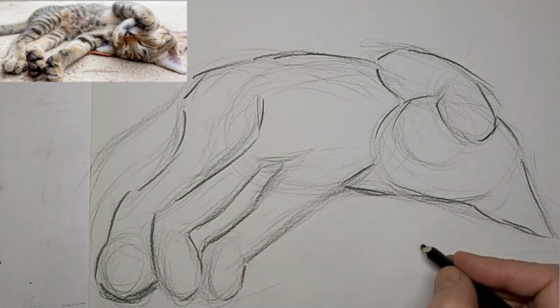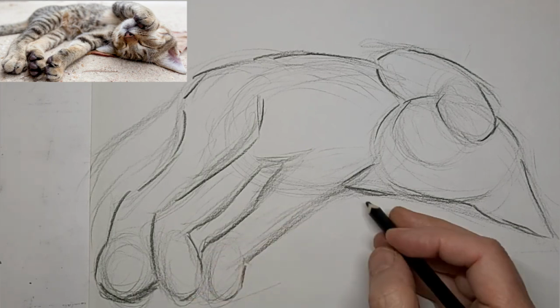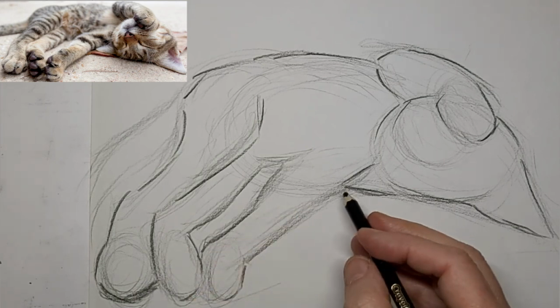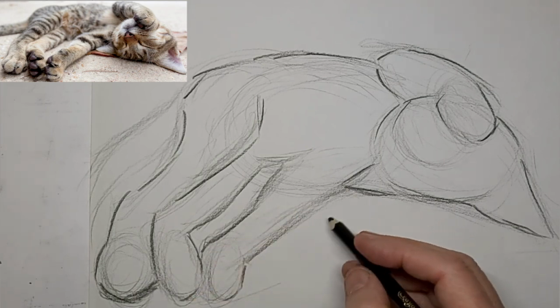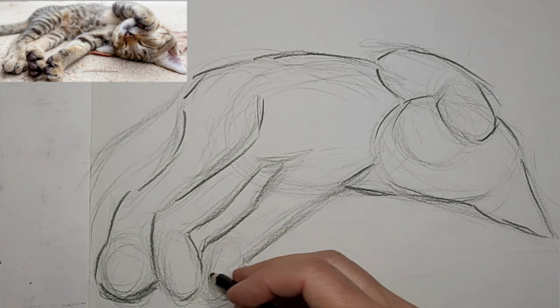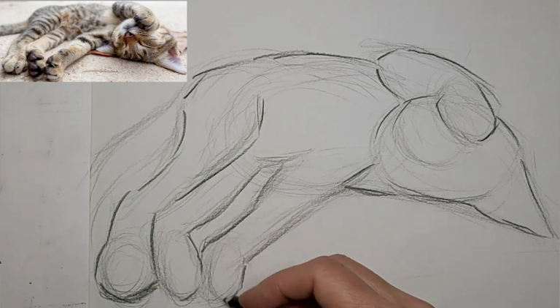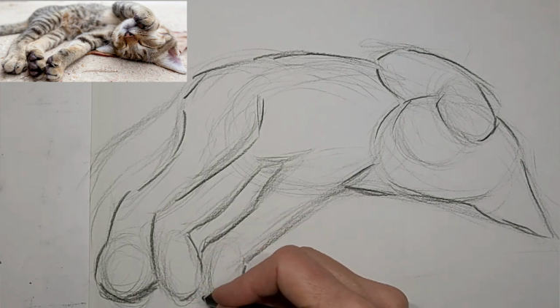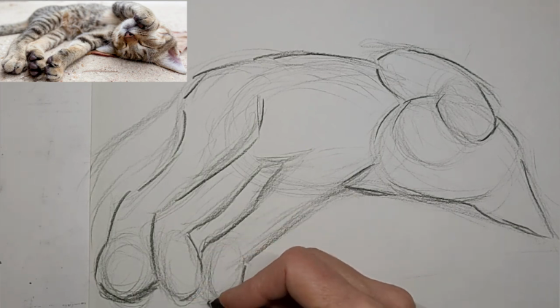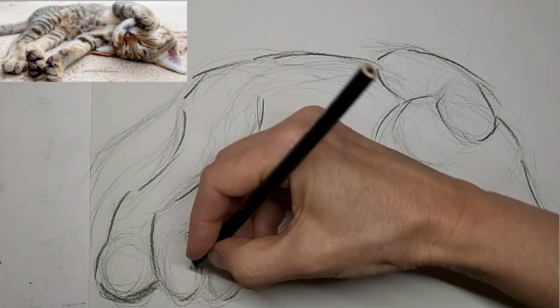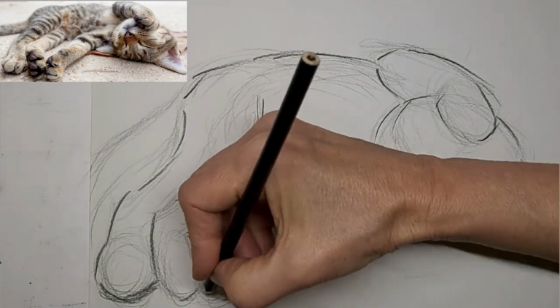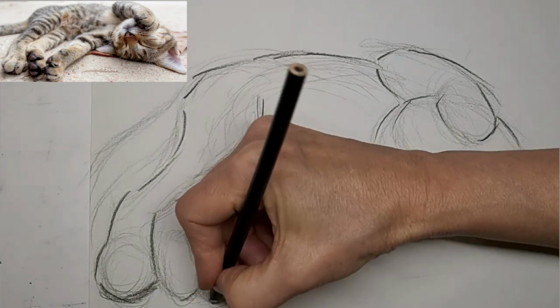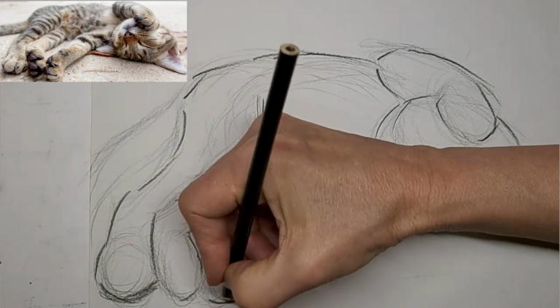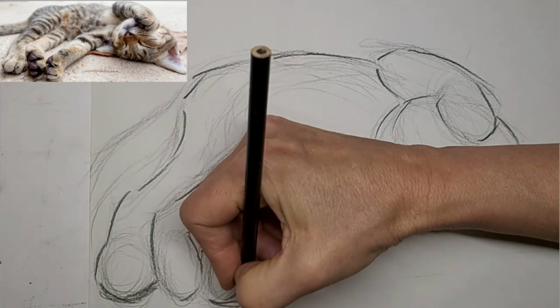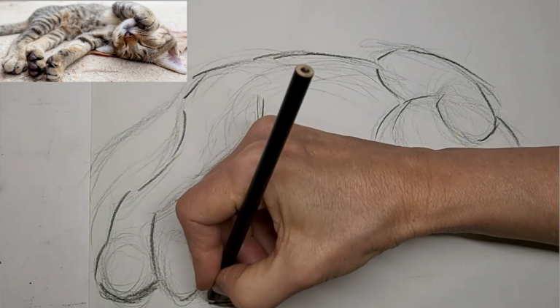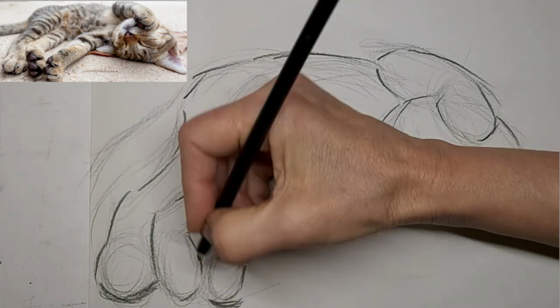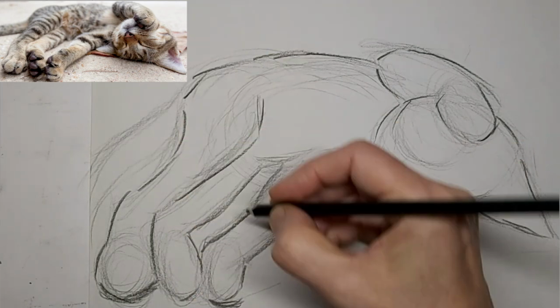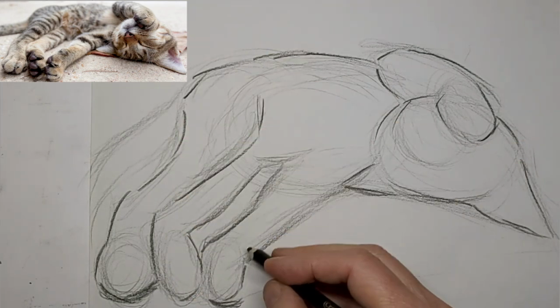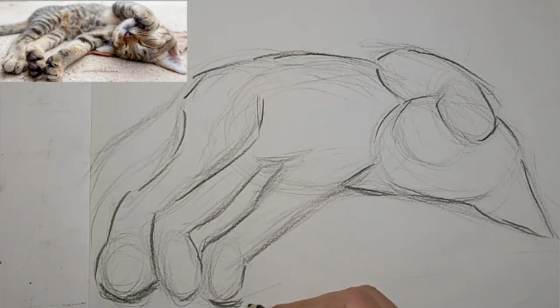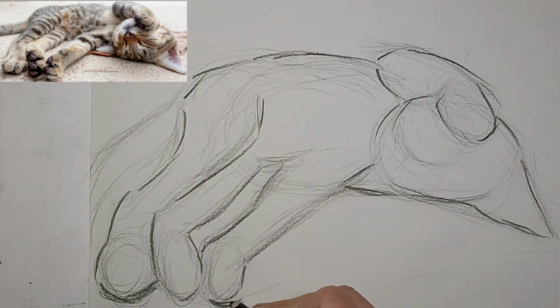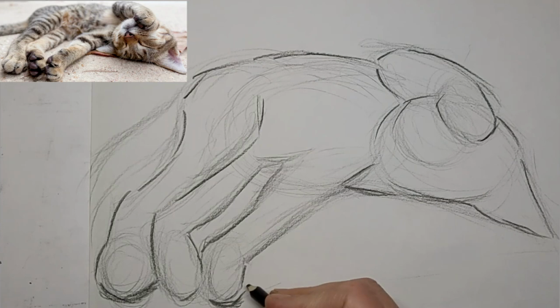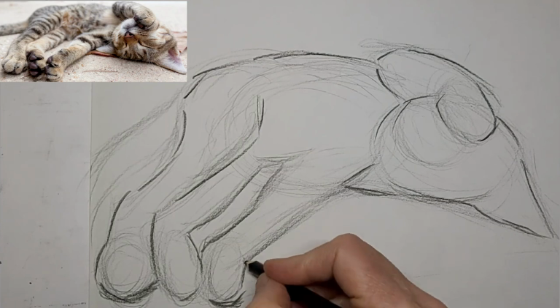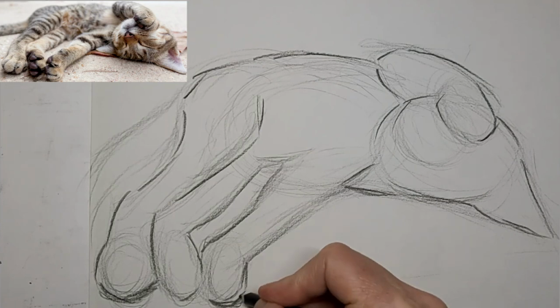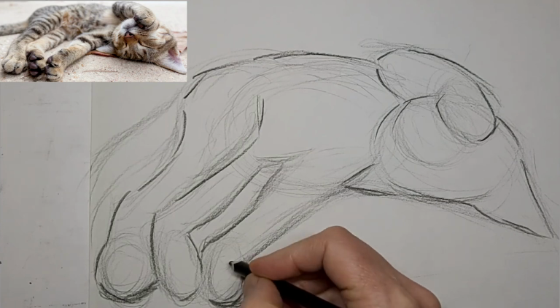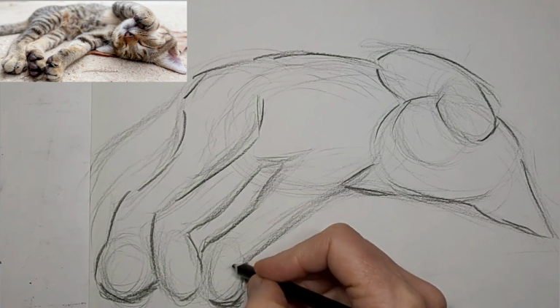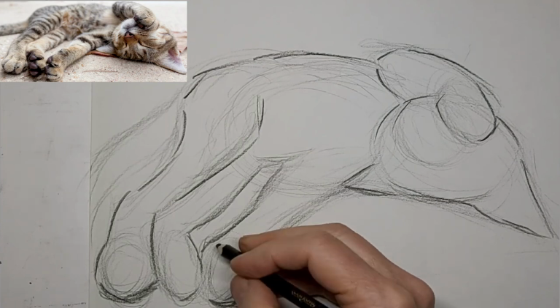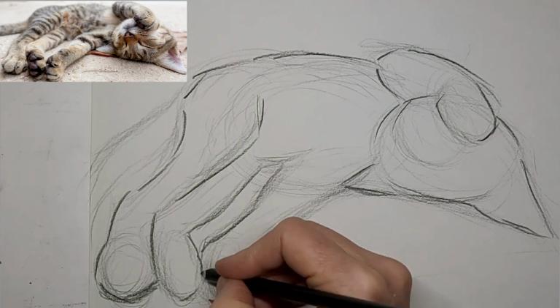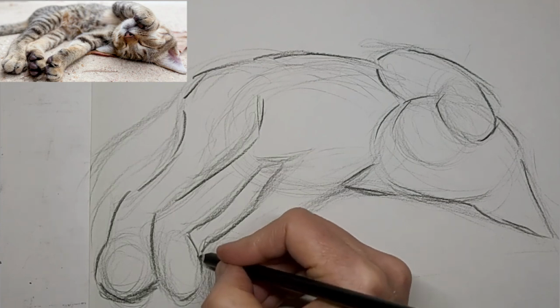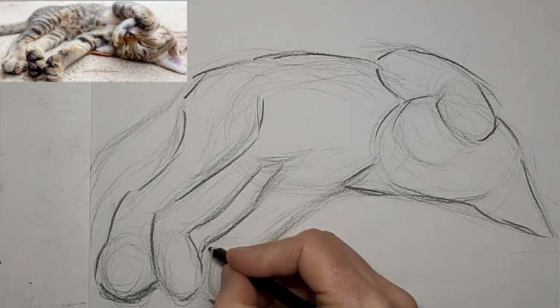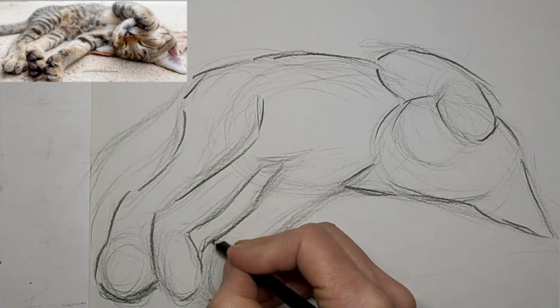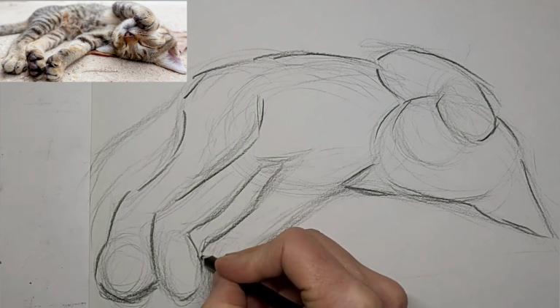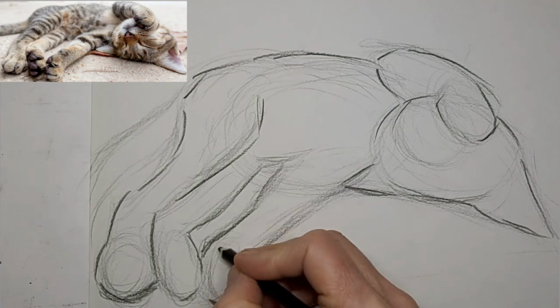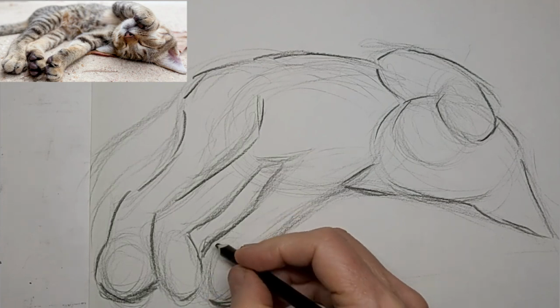I love that the kitty almost has like a human shape — like a human just chilling, relaxing.